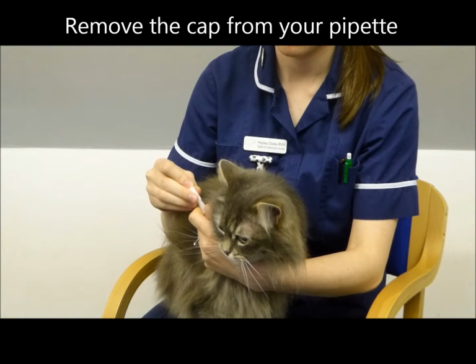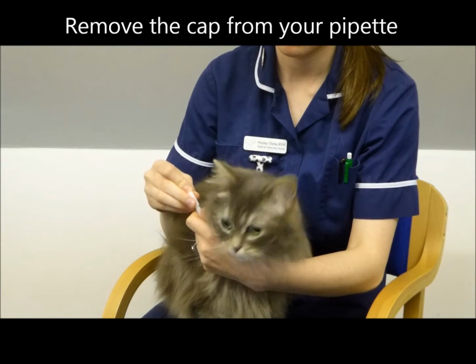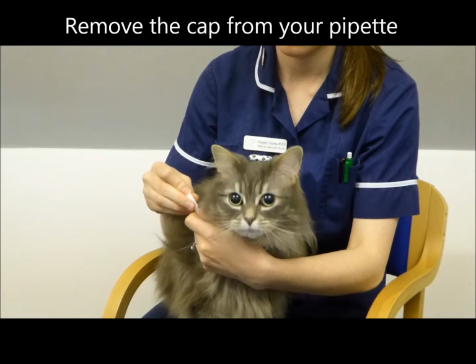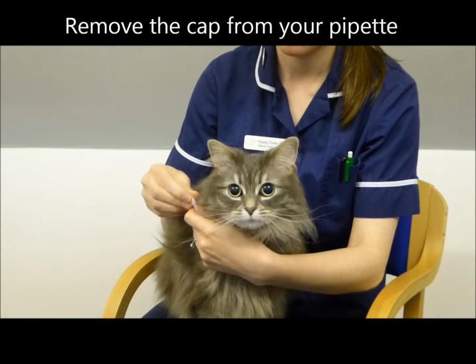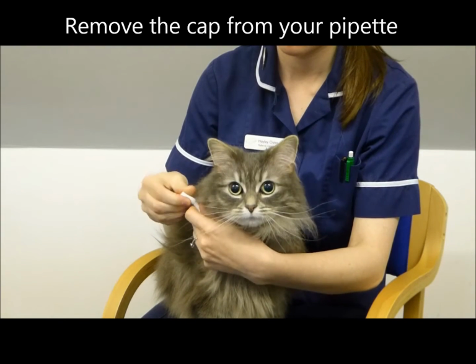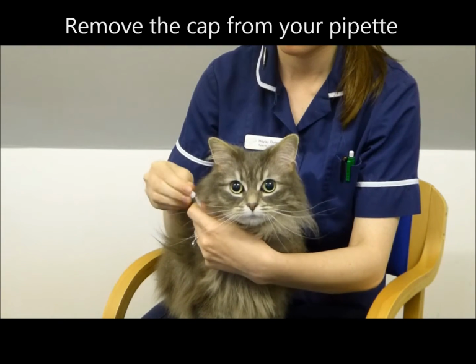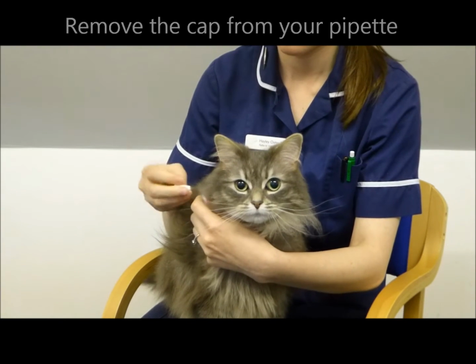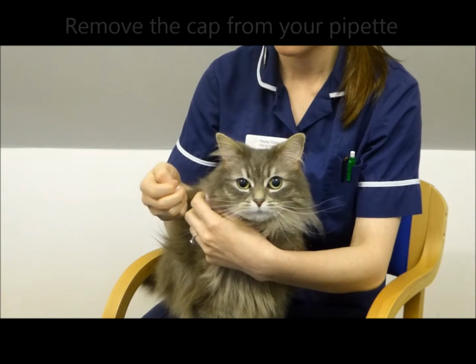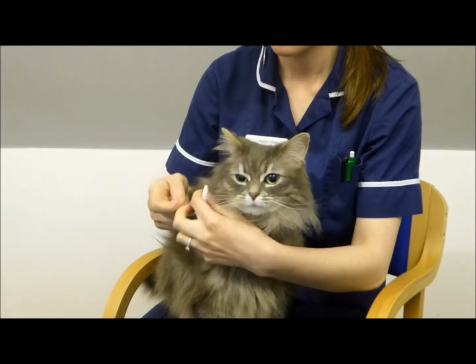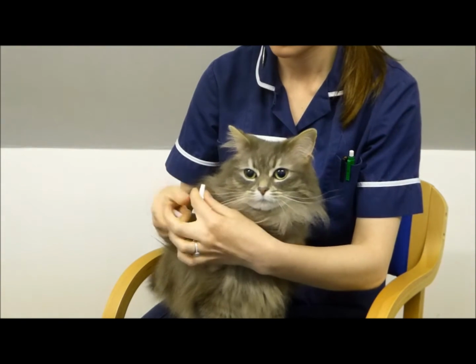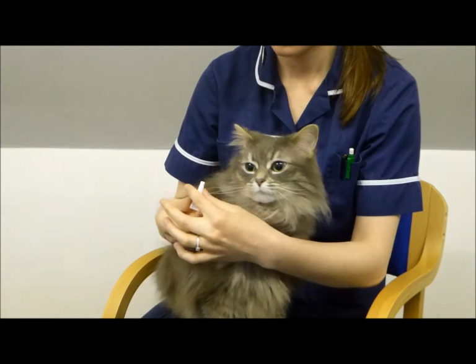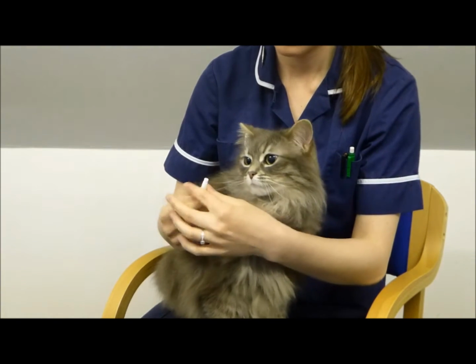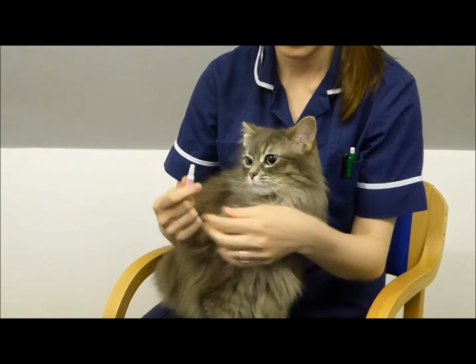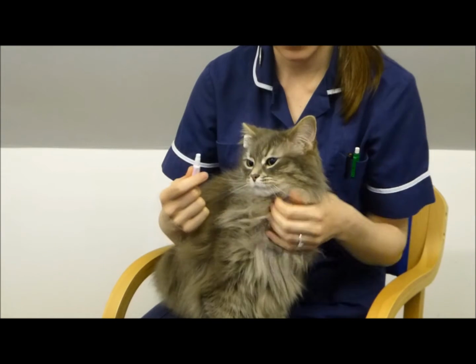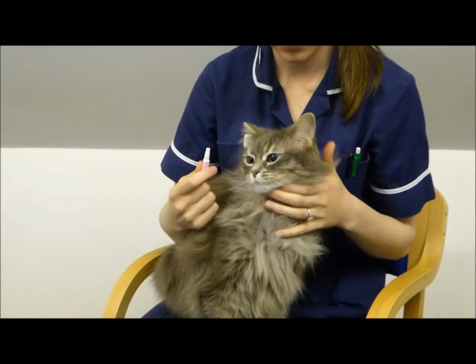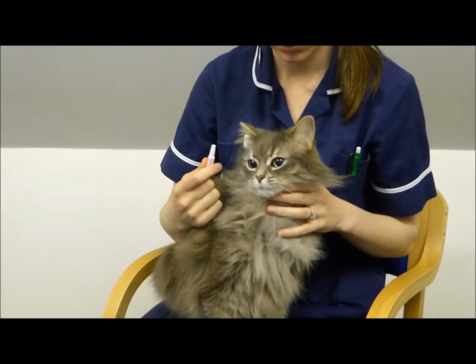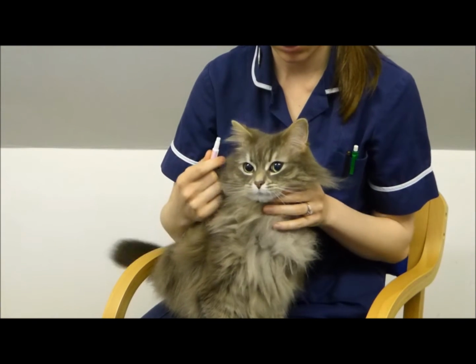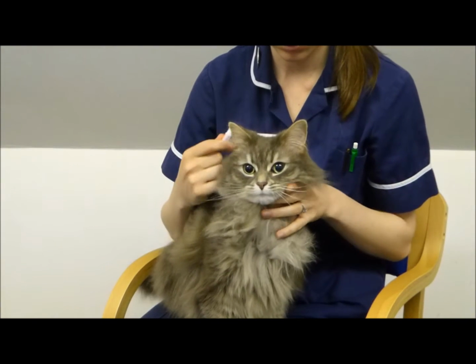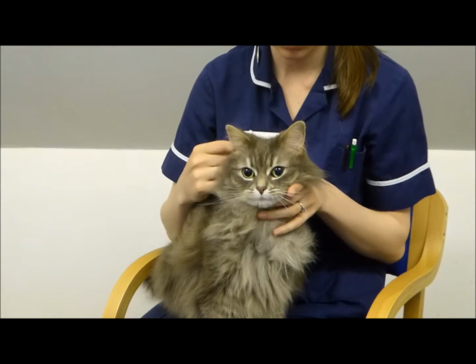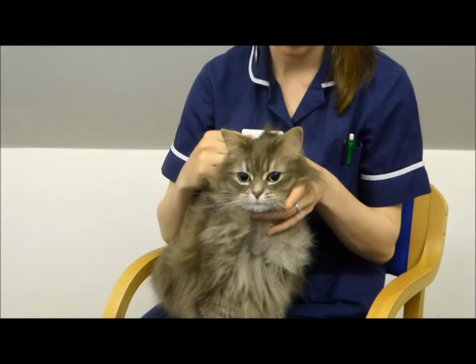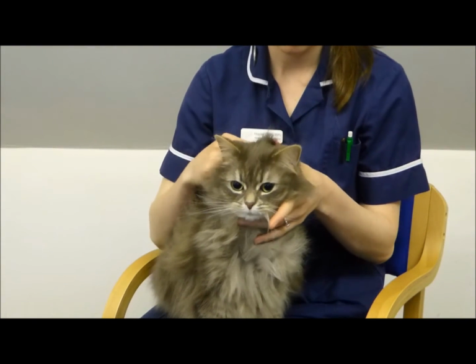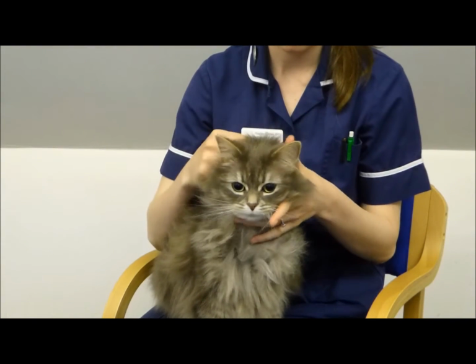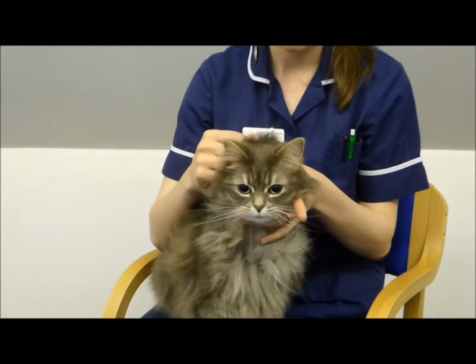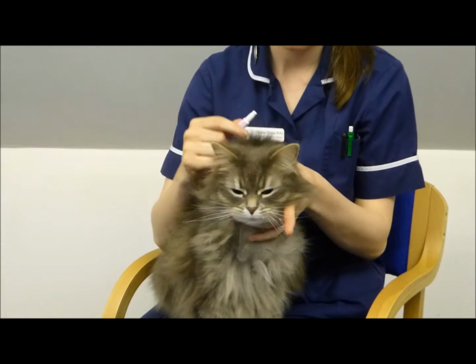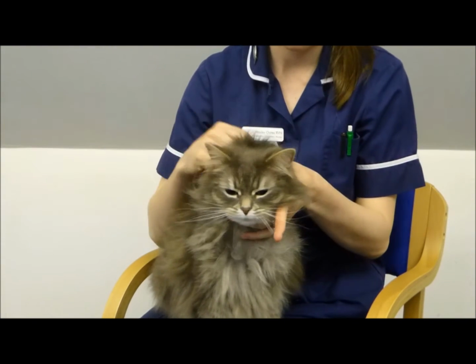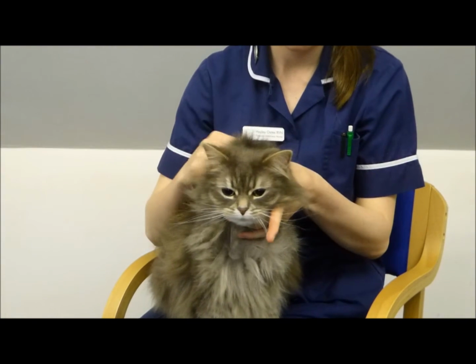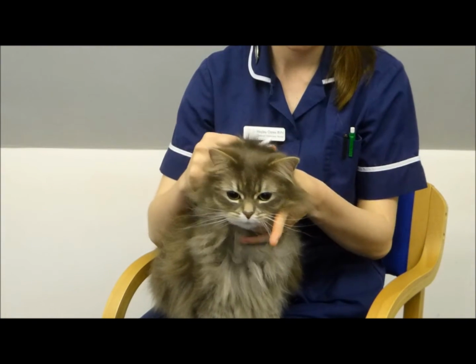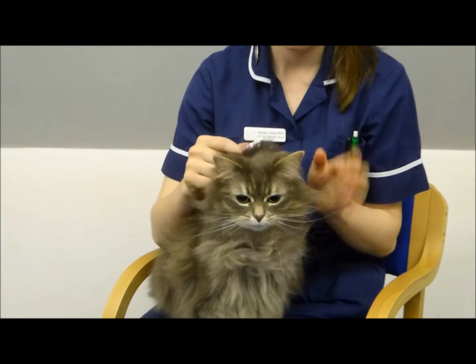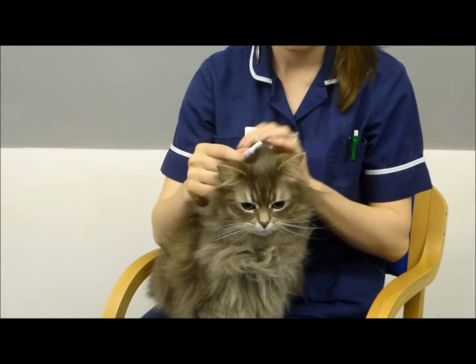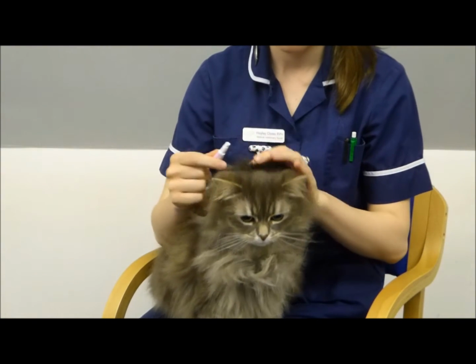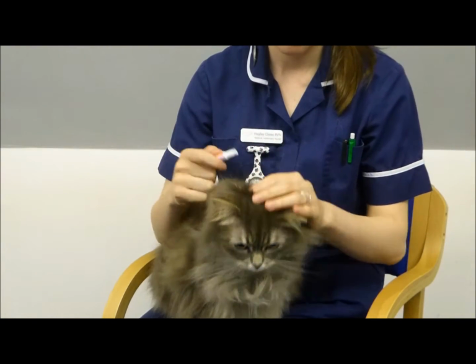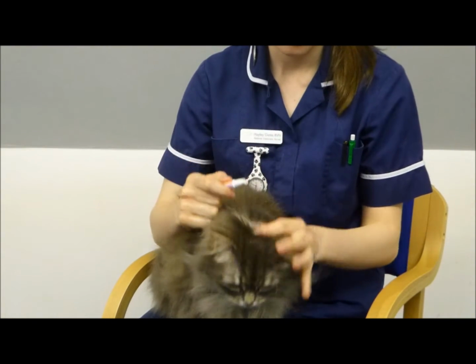You will need to remove the cap from the pipette. If you're not sure what product to use, we recommend speaking to your vet.